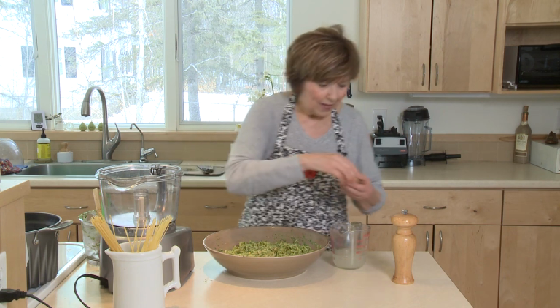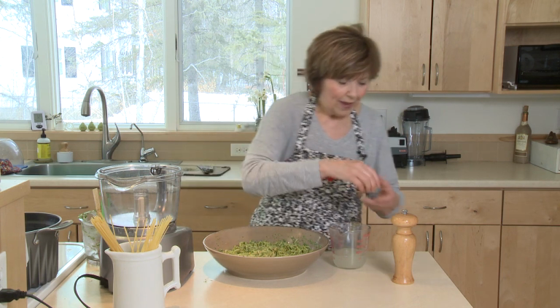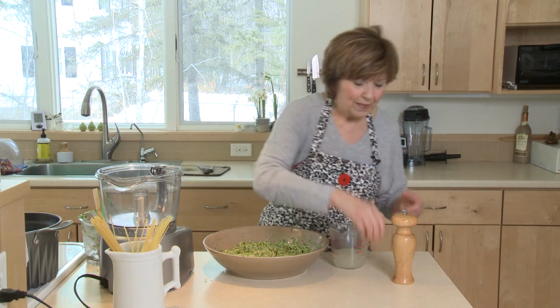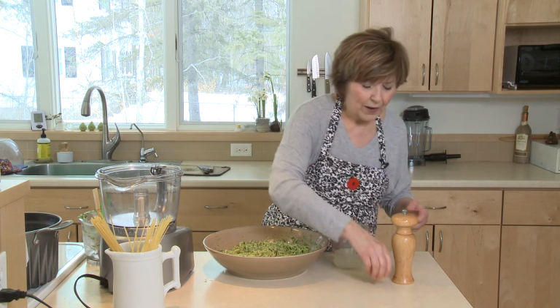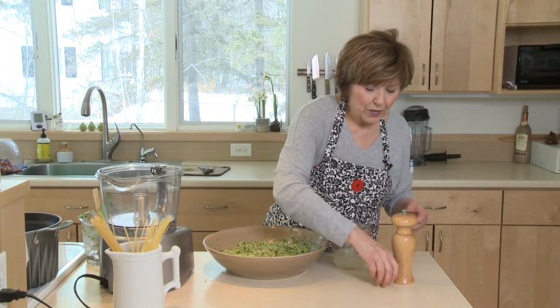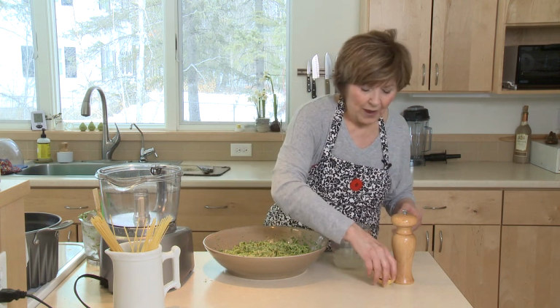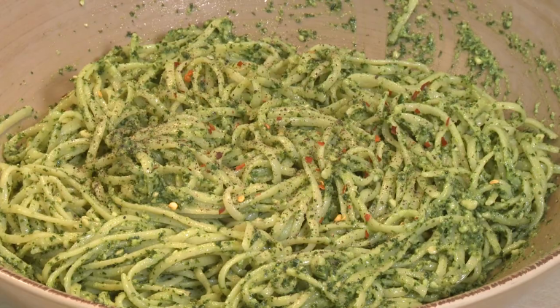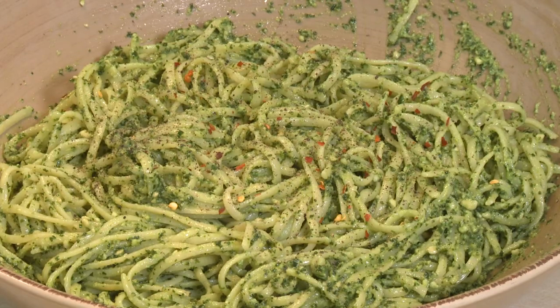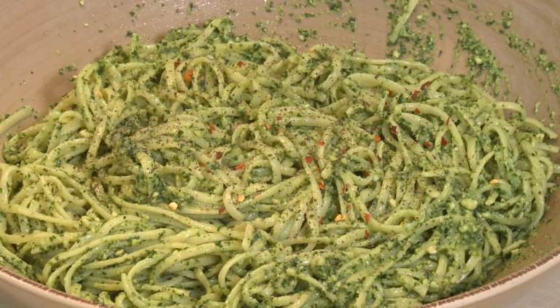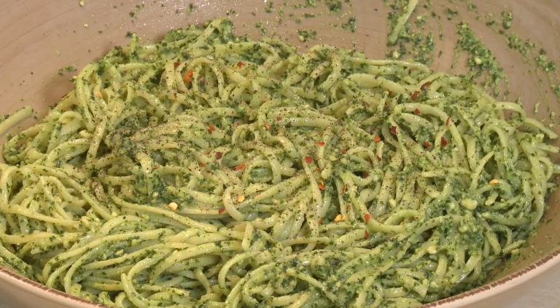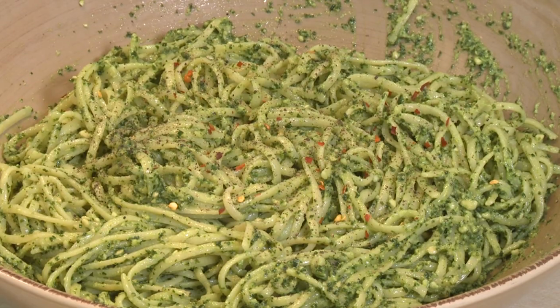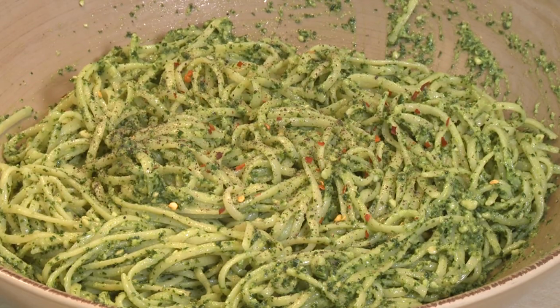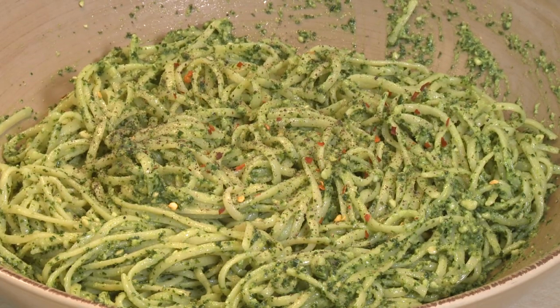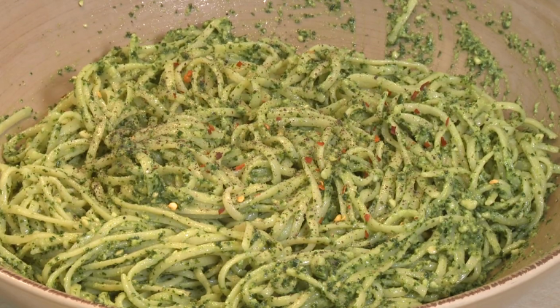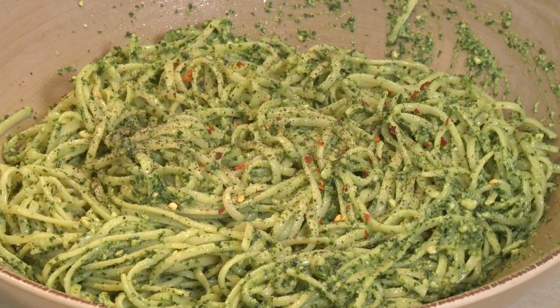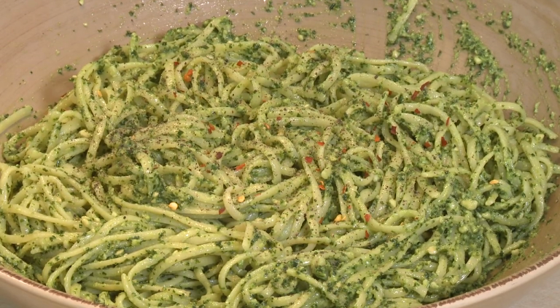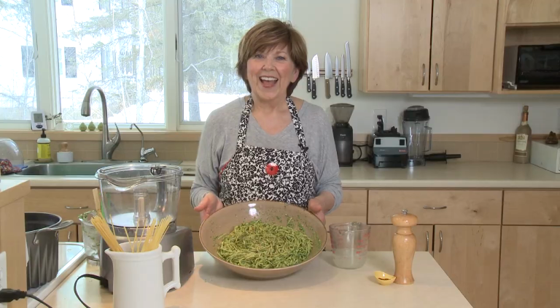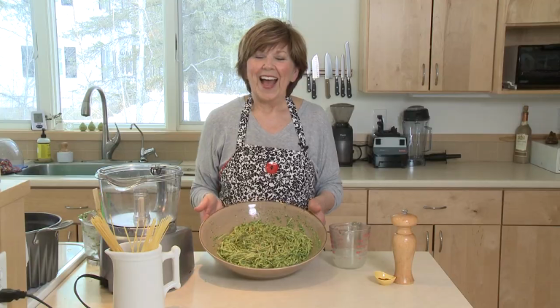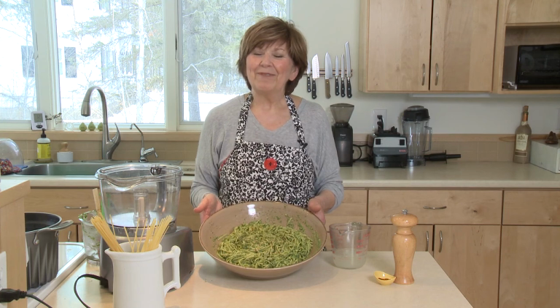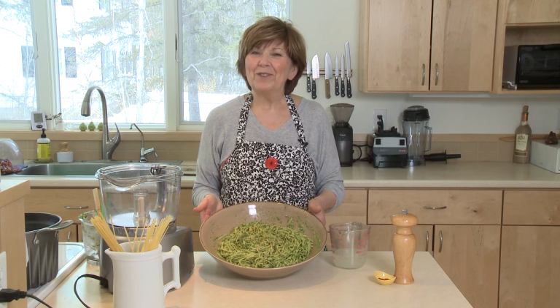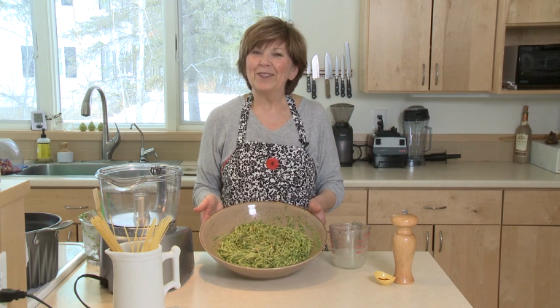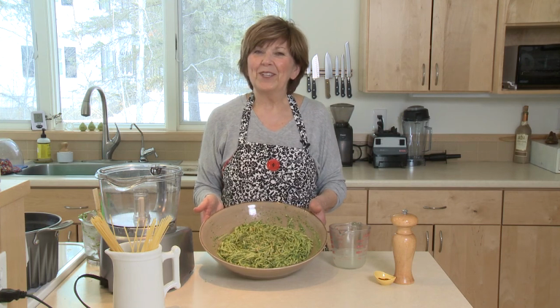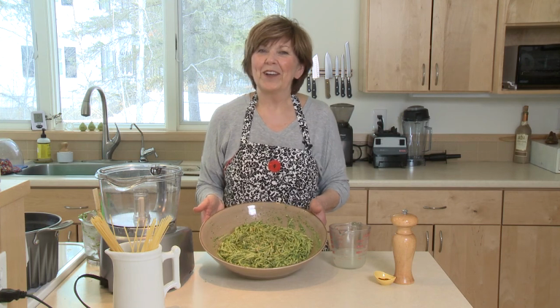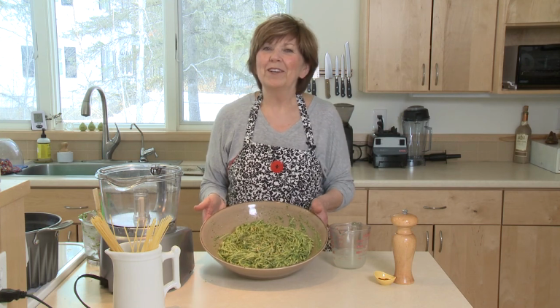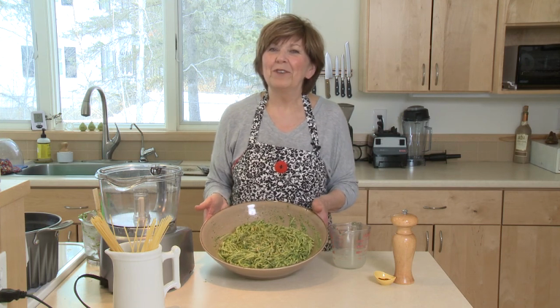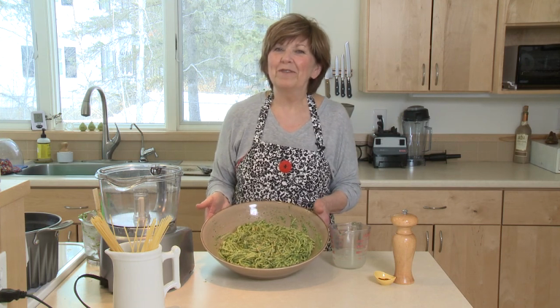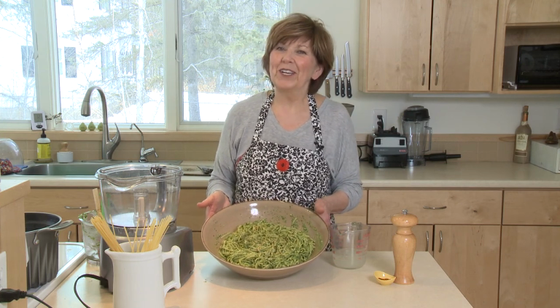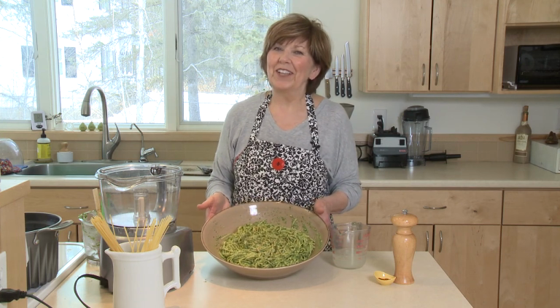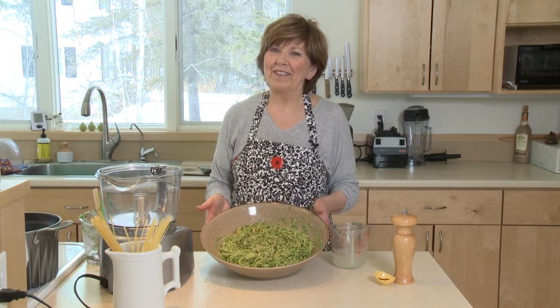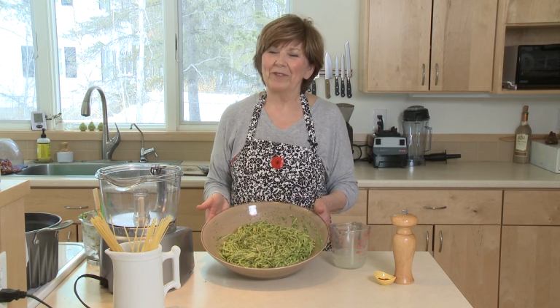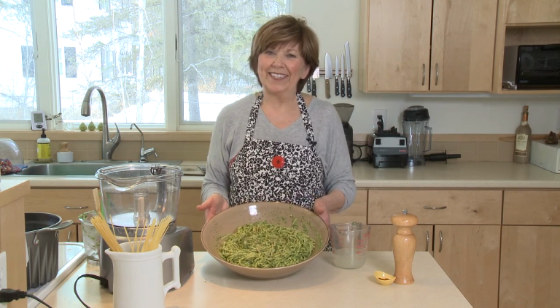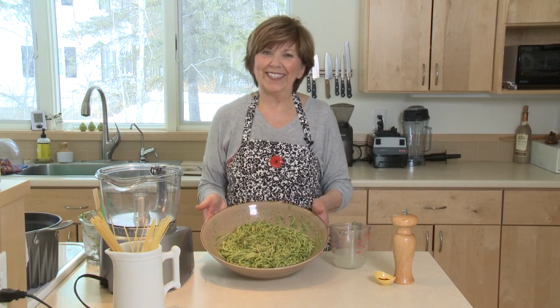And there you have a wonderful pasta dish. I'm Sue Doden sharing good food for Good Life 365.